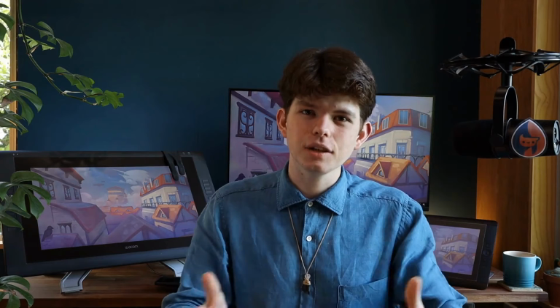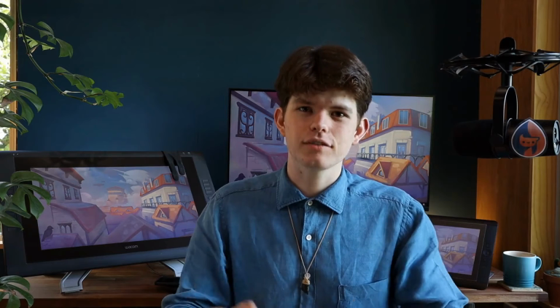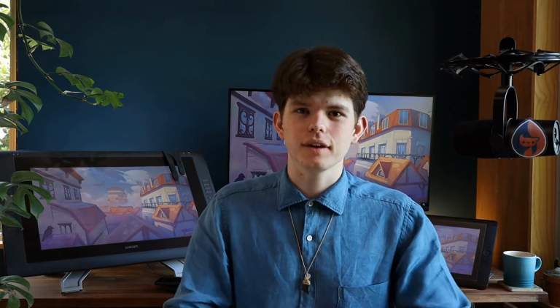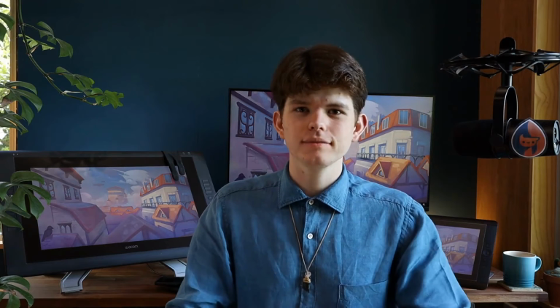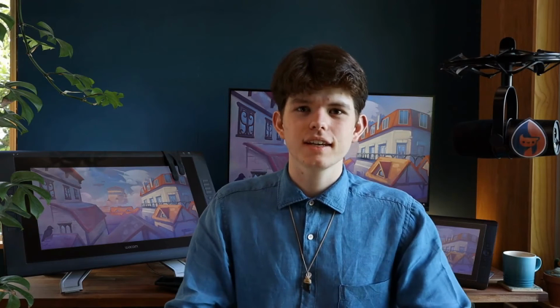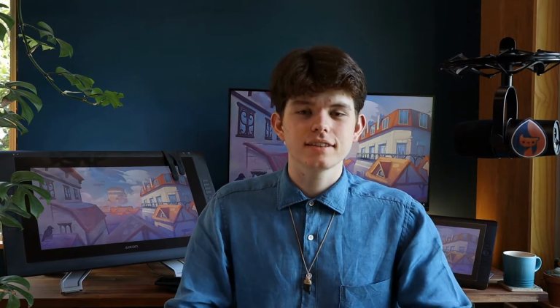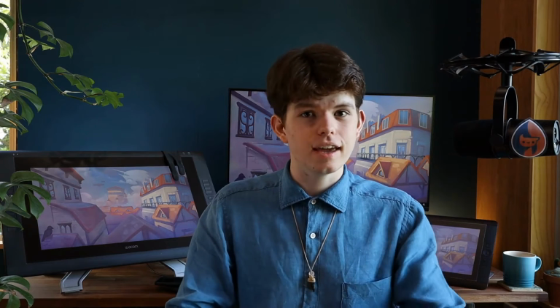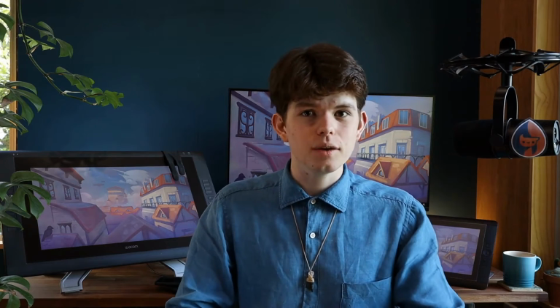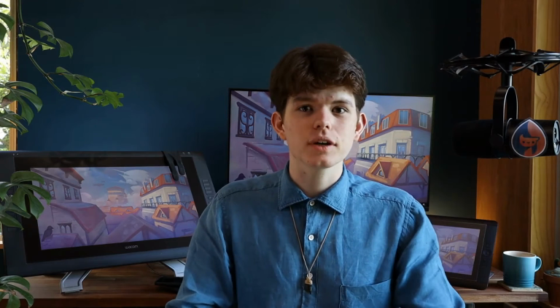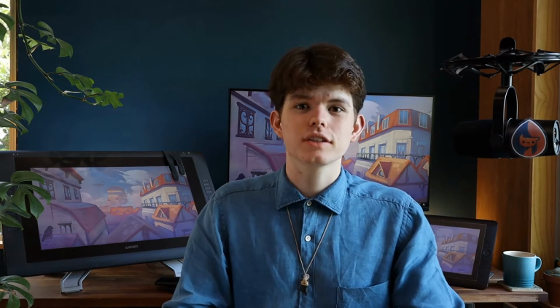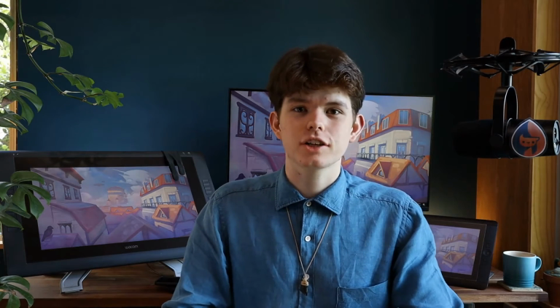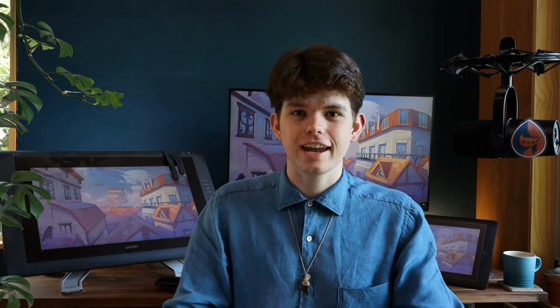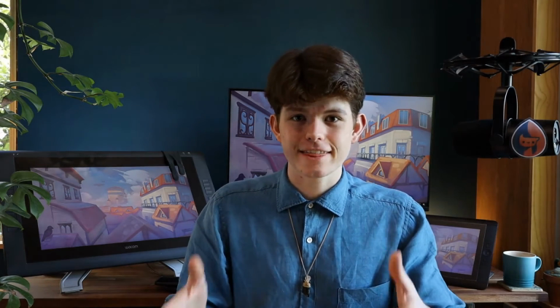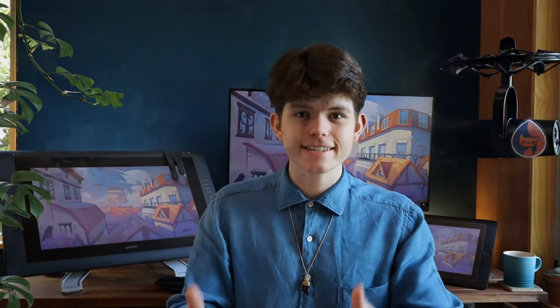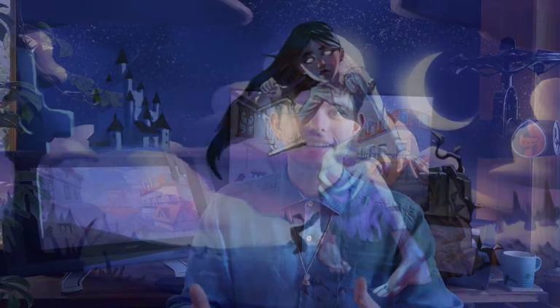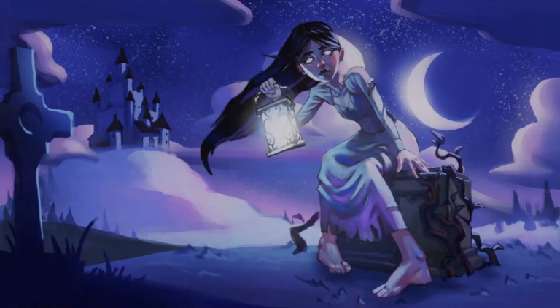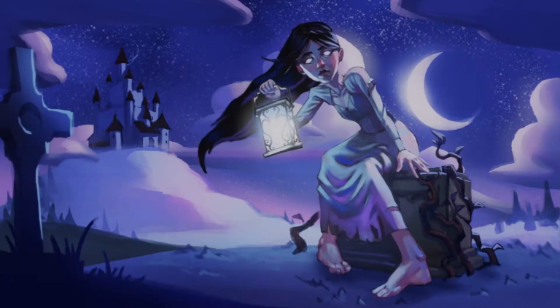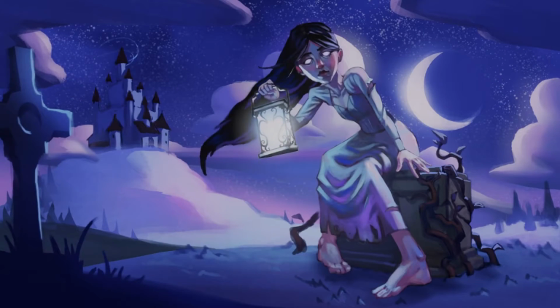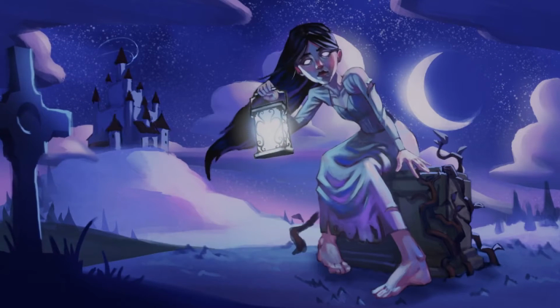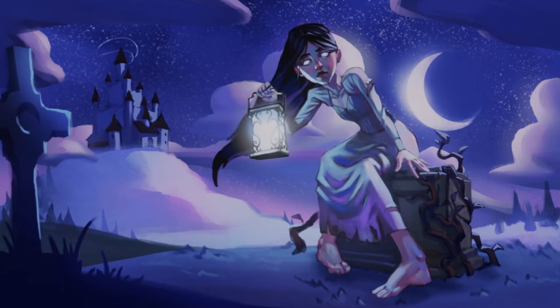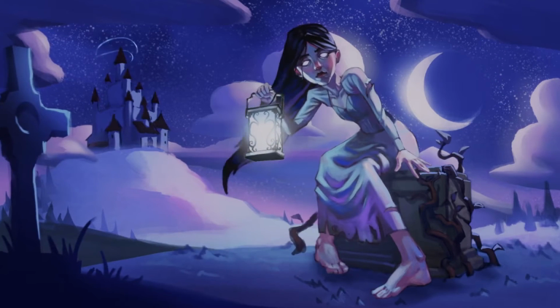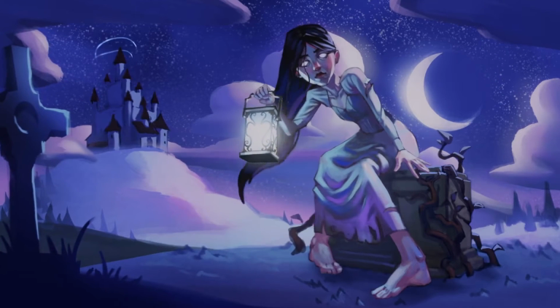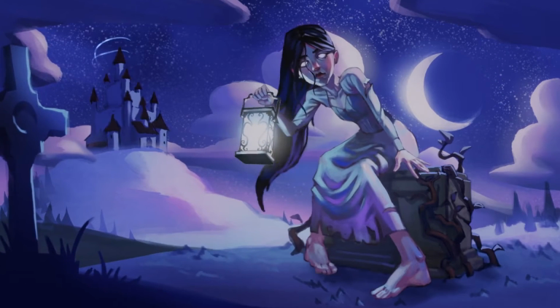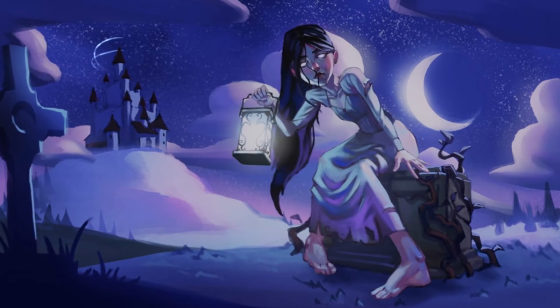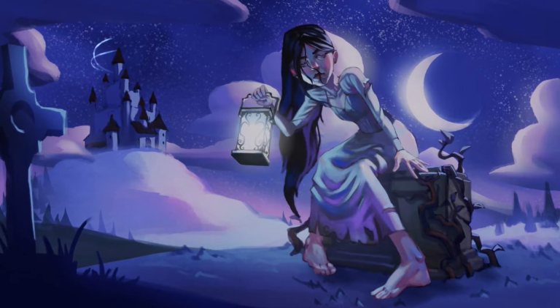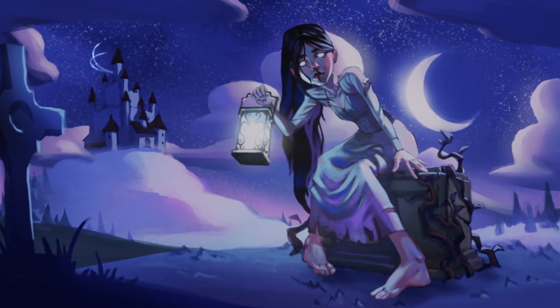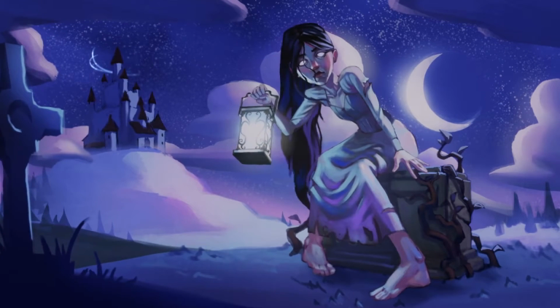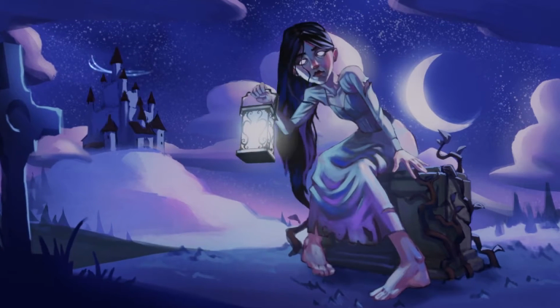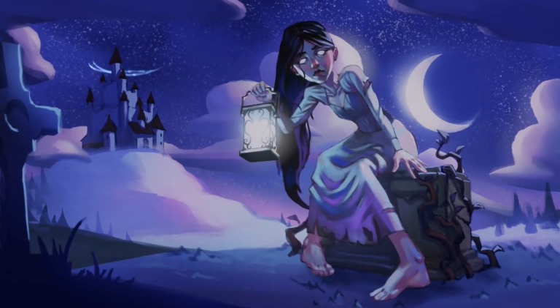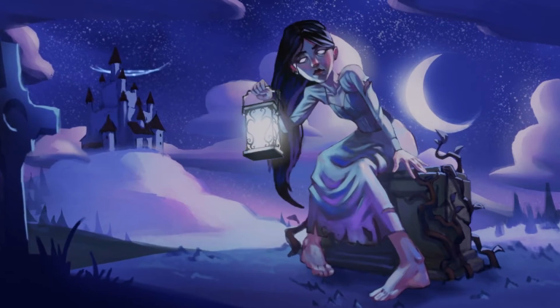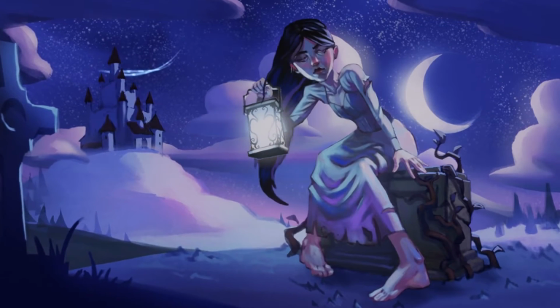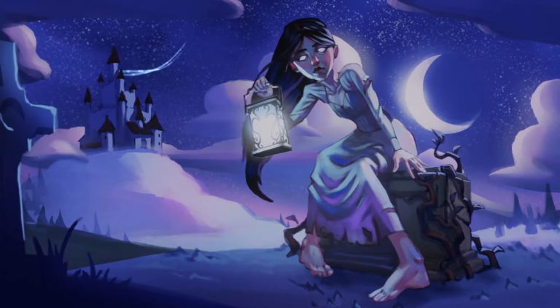Hello everyone! Today we're going to create this scene, painted in Critter and animated in Blender!